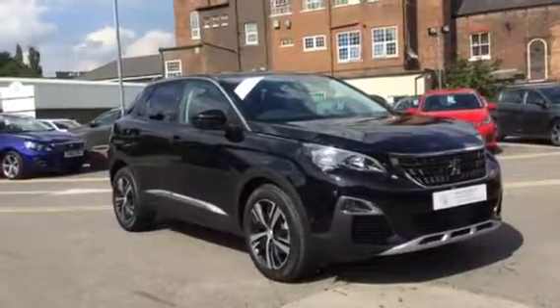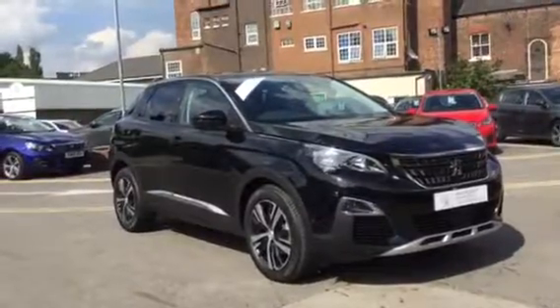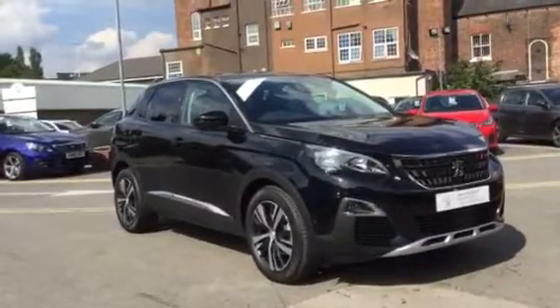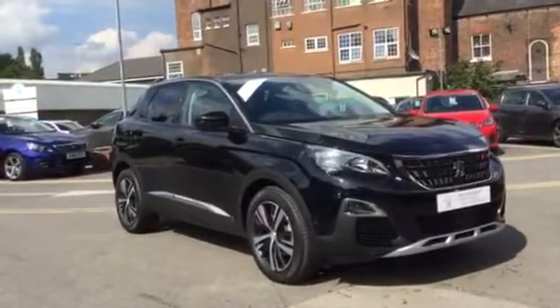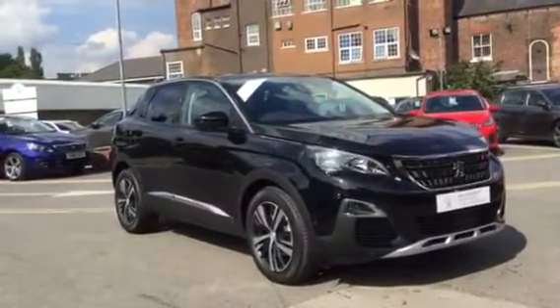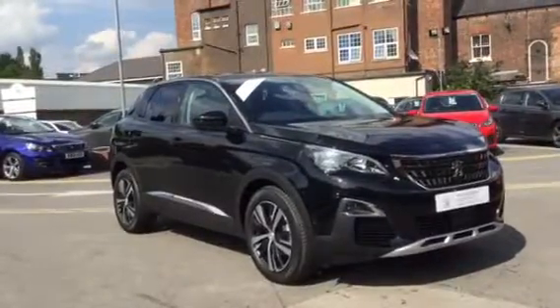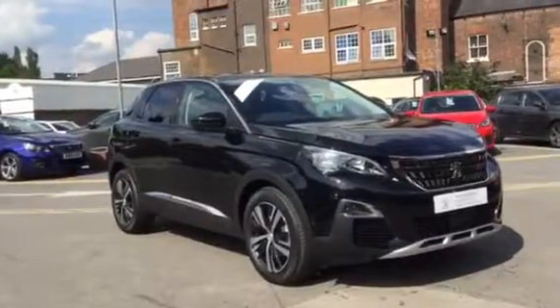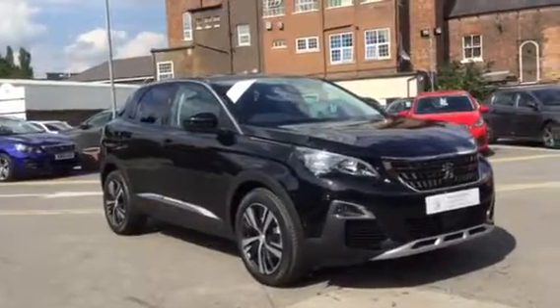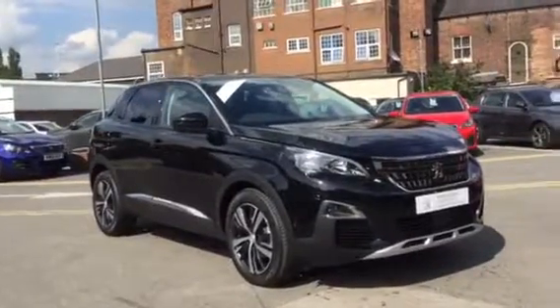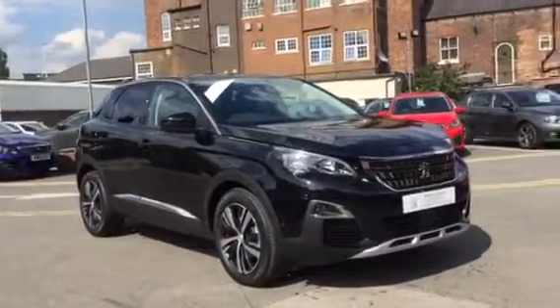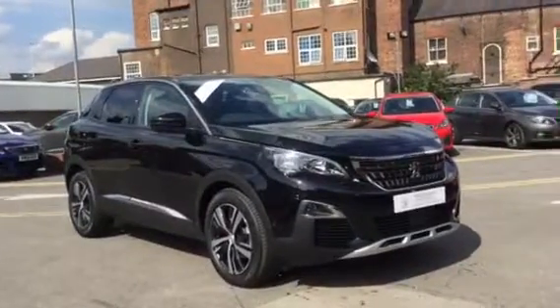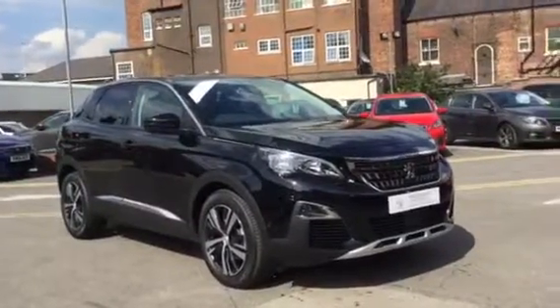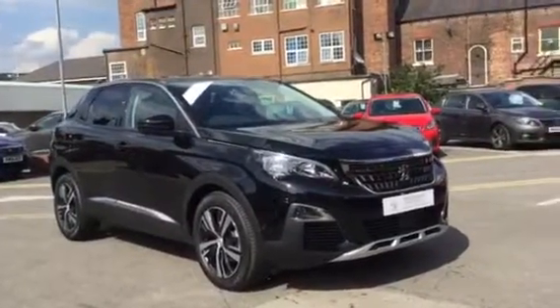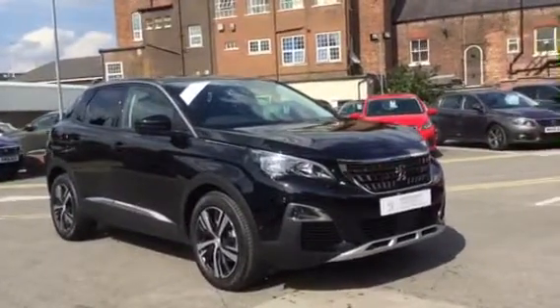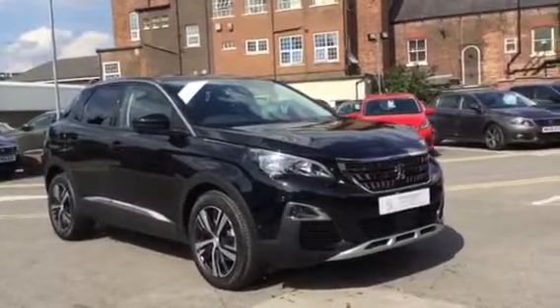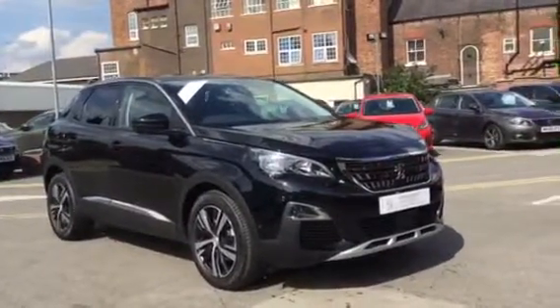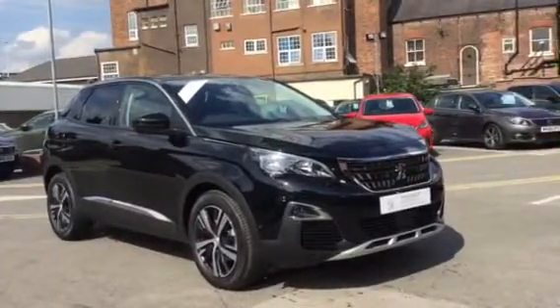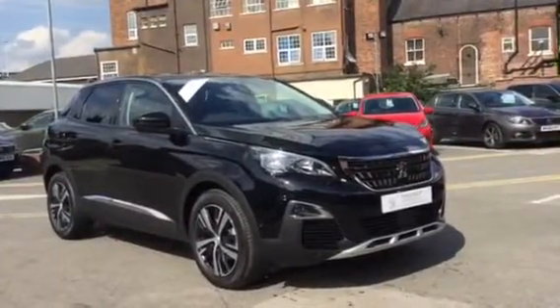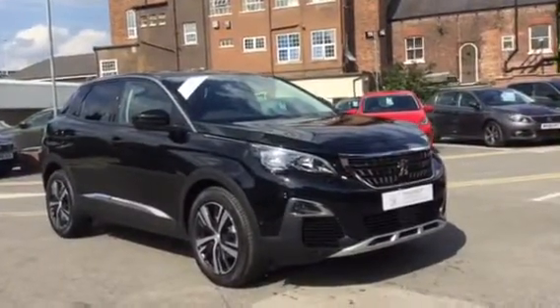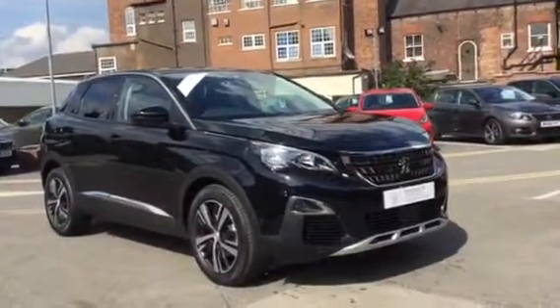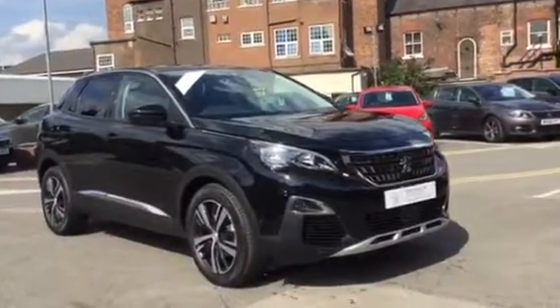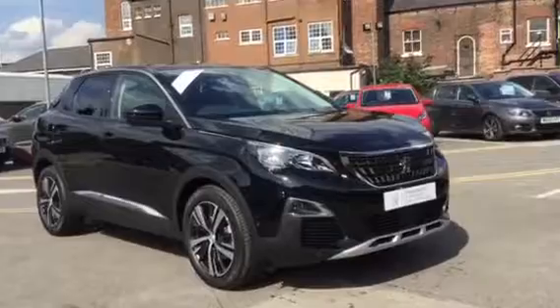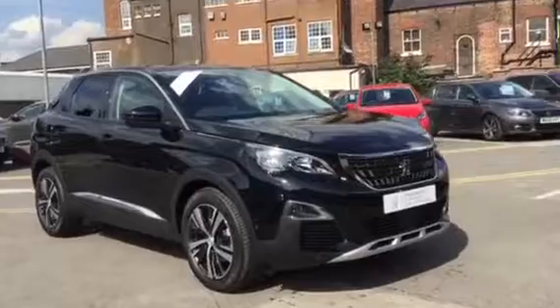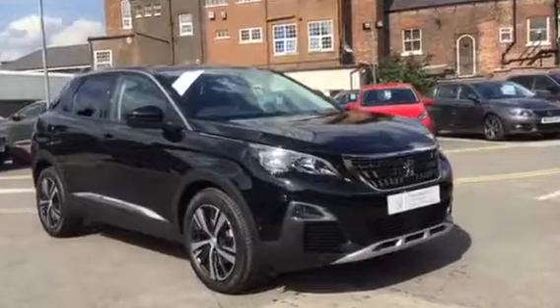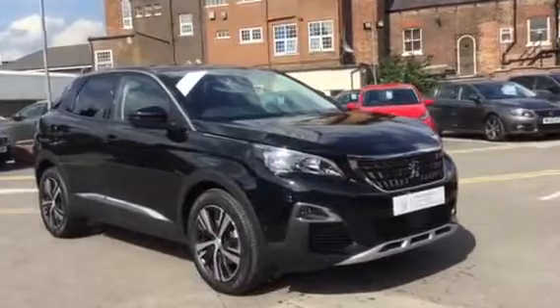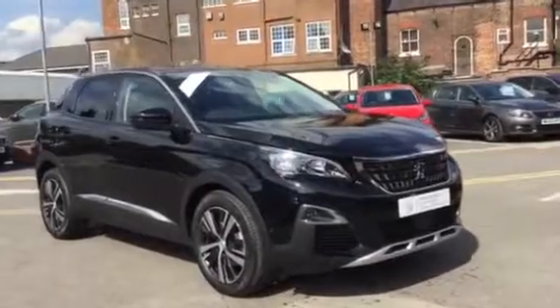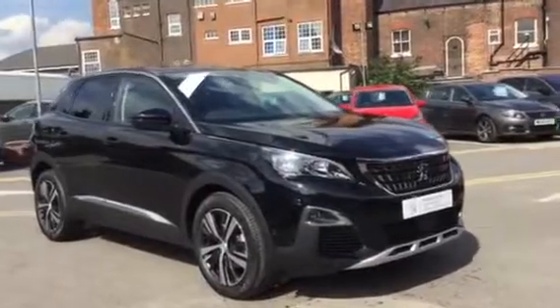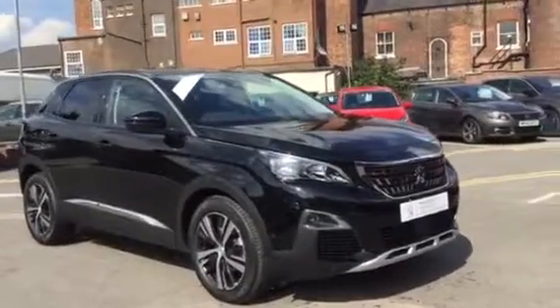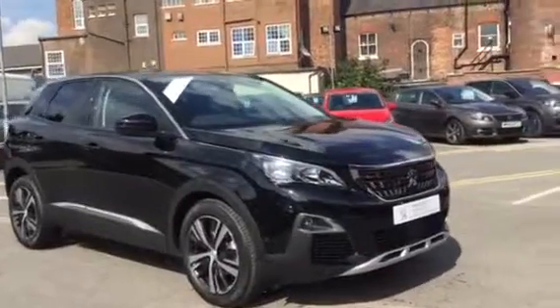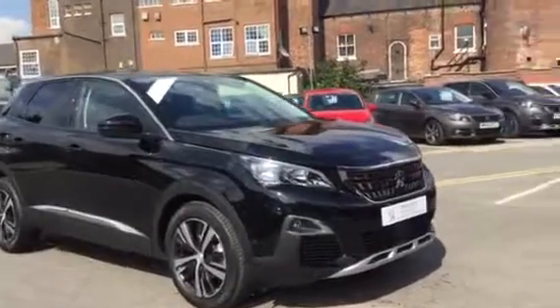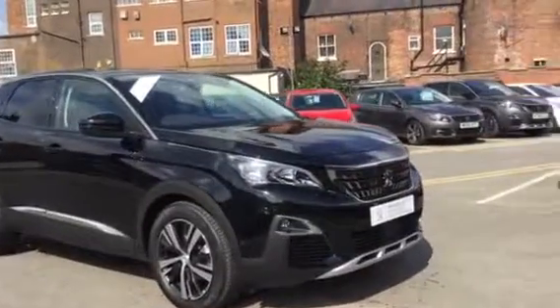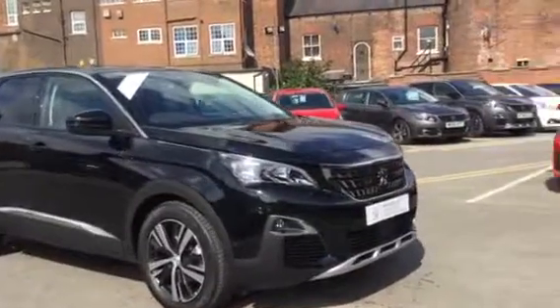Hi, I'm Anthony from JJ Cookson. I'm going to show you around this 3008 Allure and what main features we have.